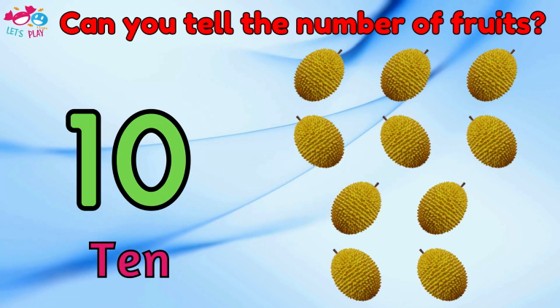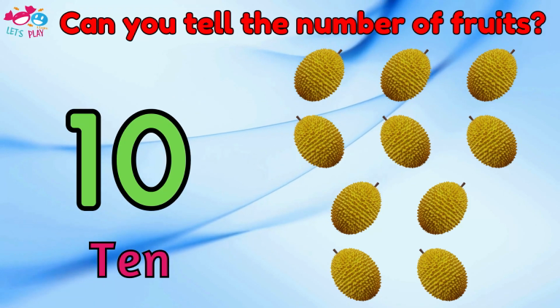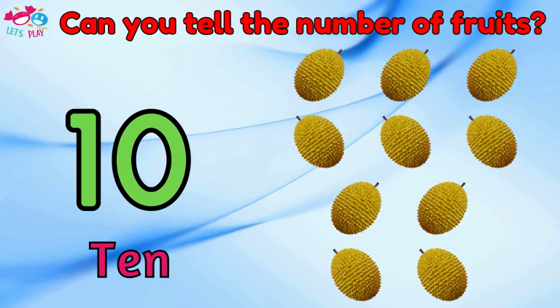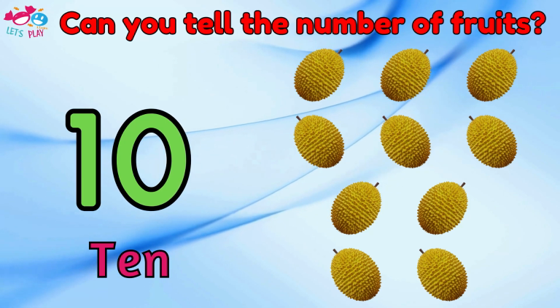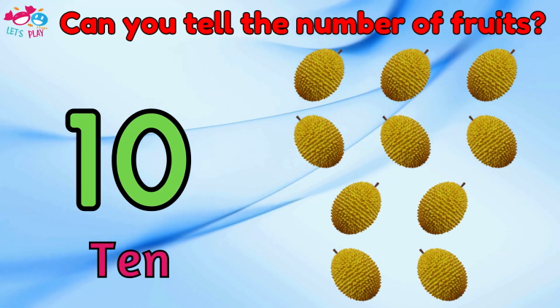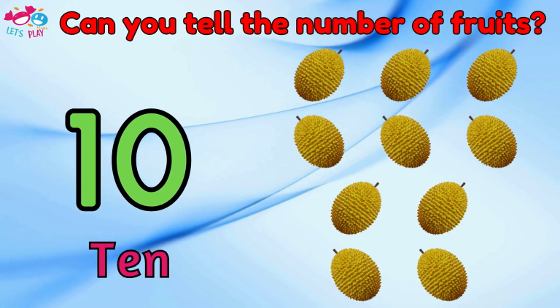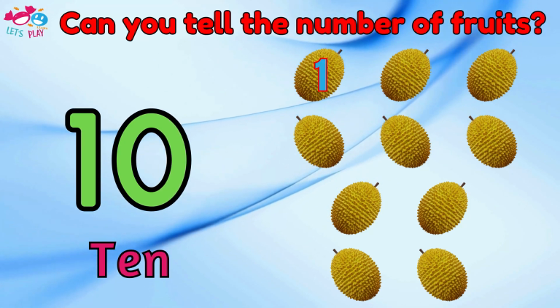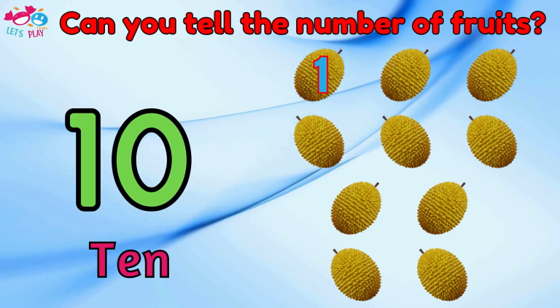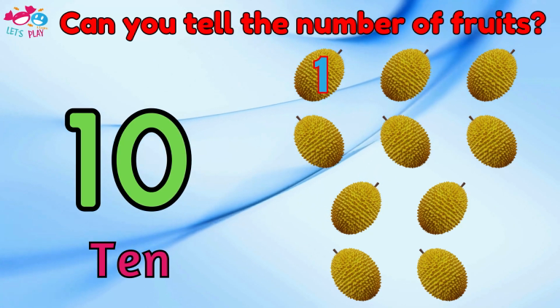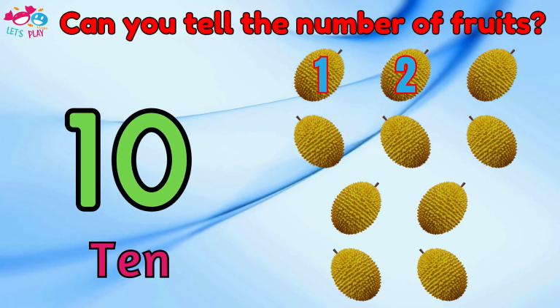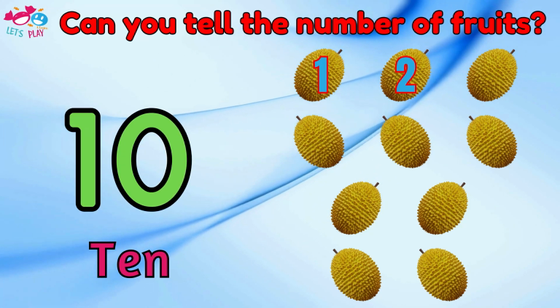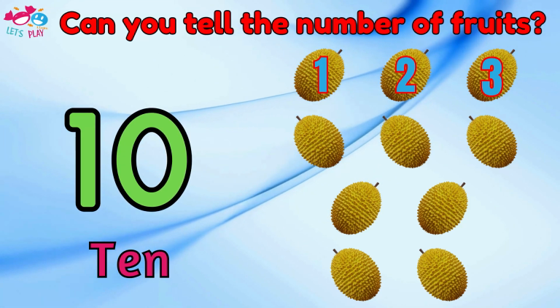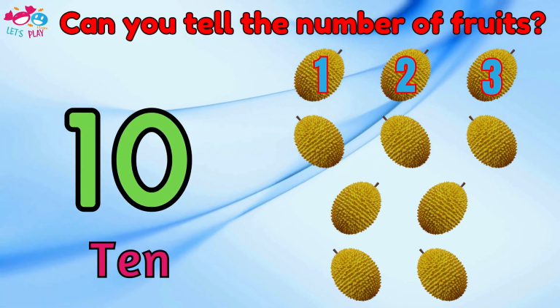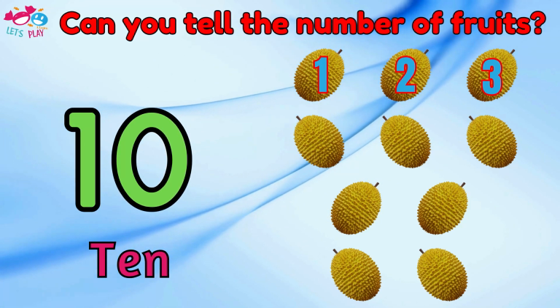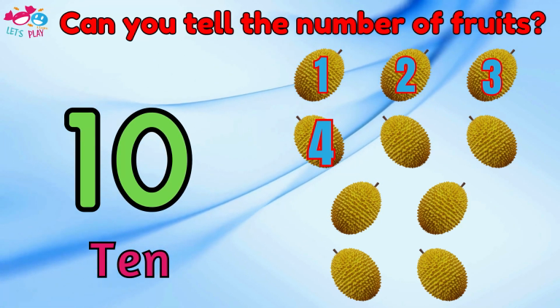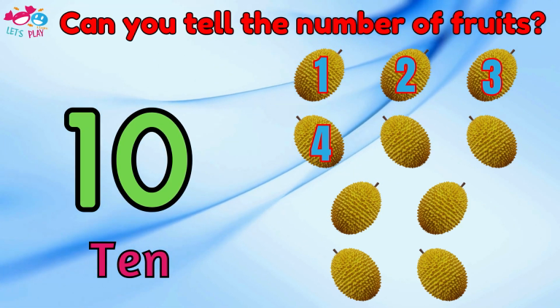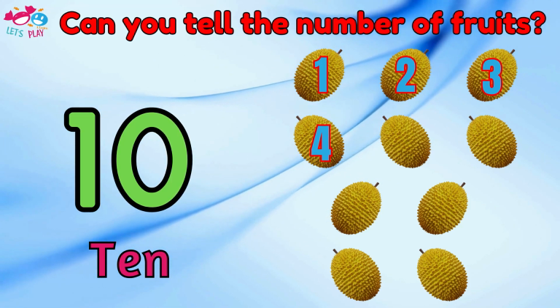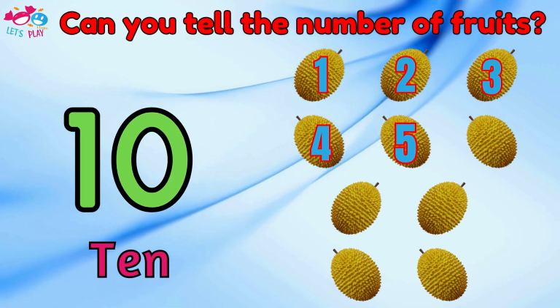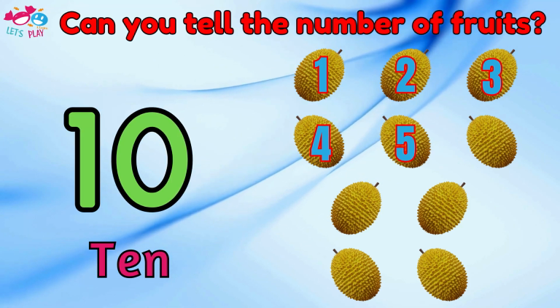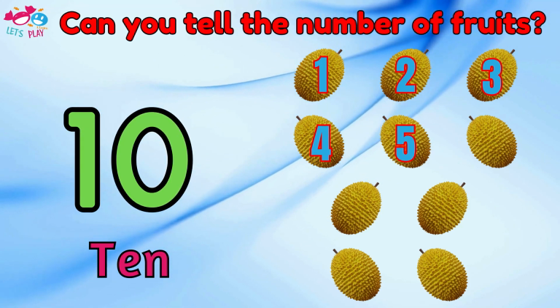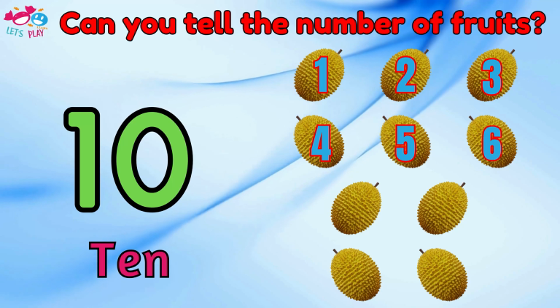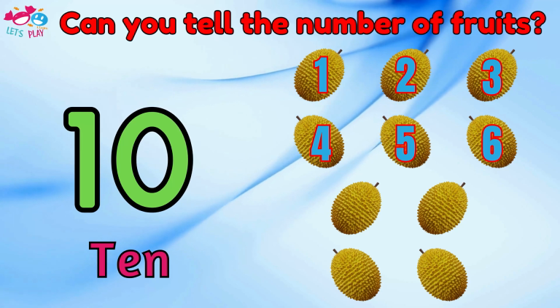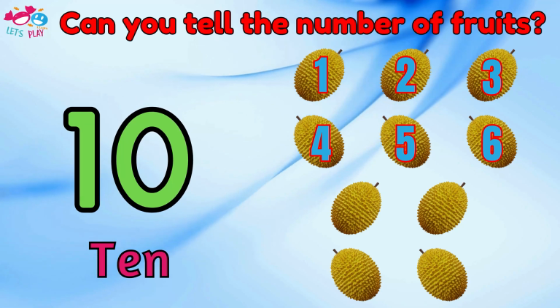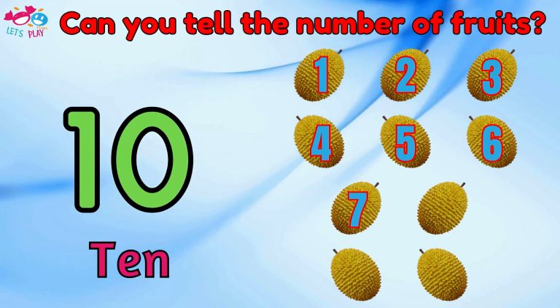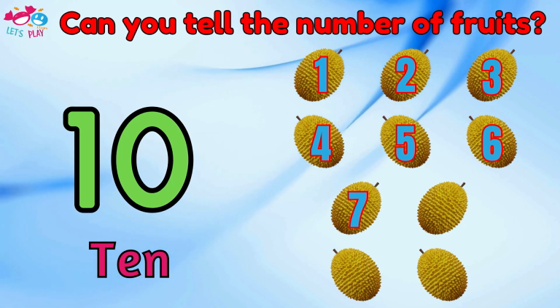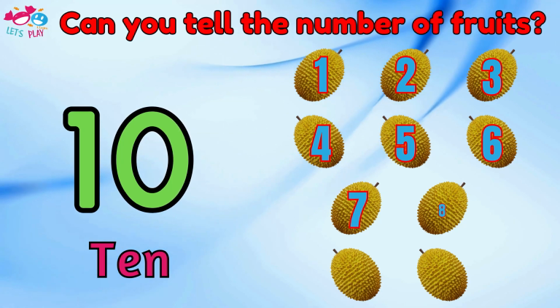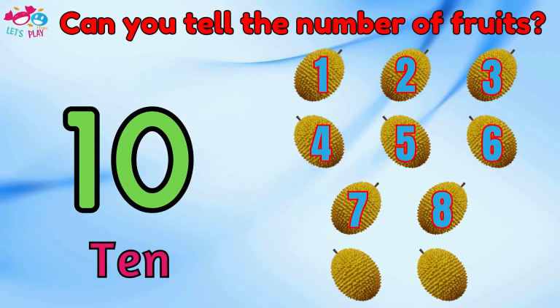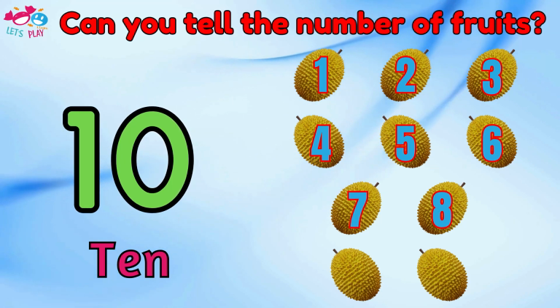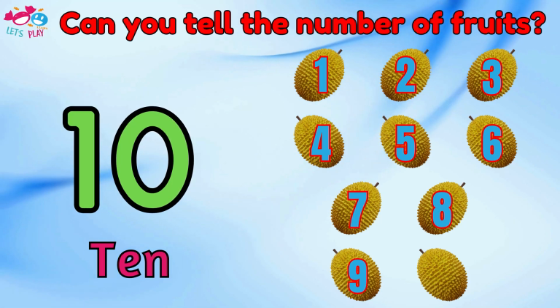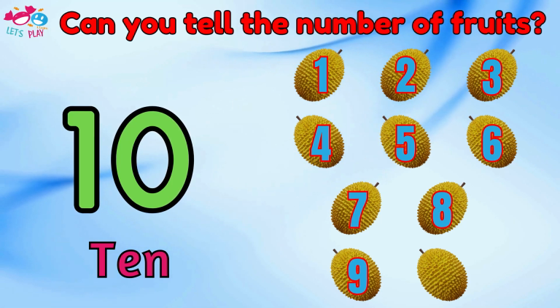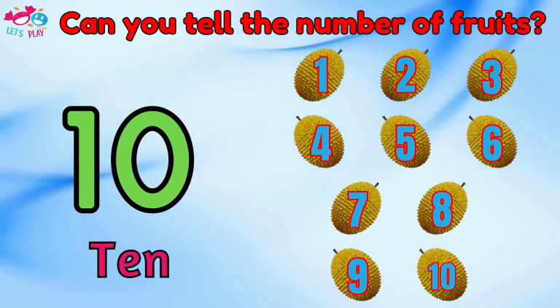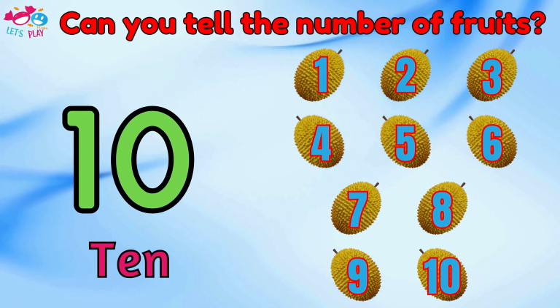Can you tell the number of fruits? Ten. One, two, three, four, five, six, seven, eight, nine, ten.